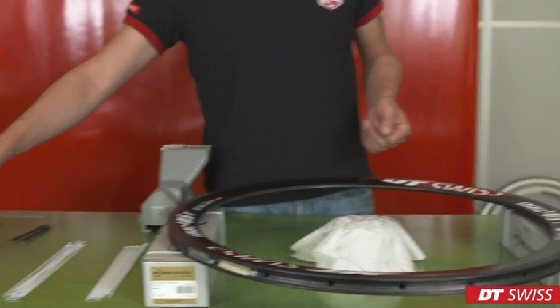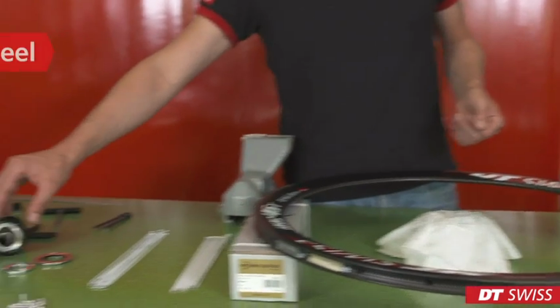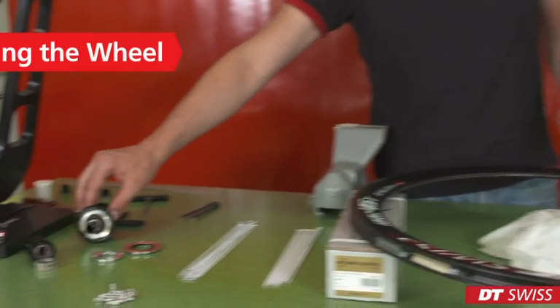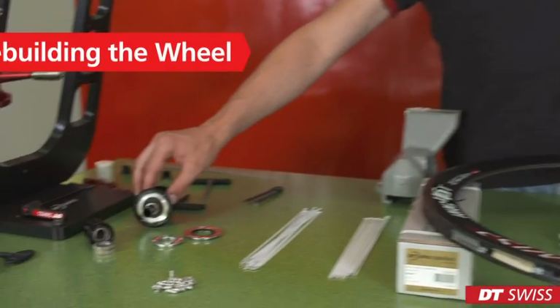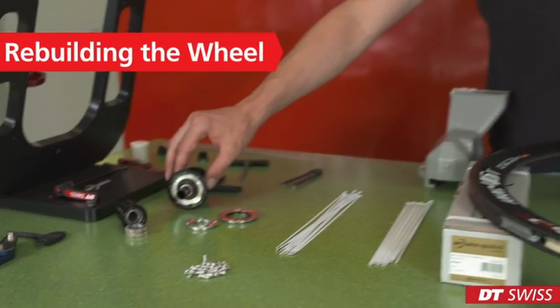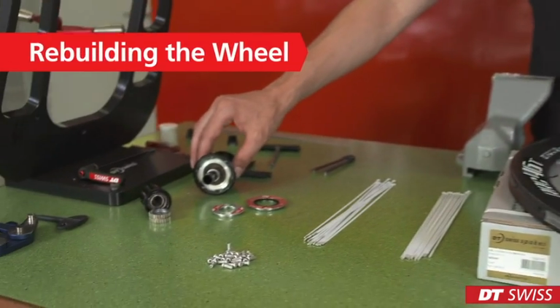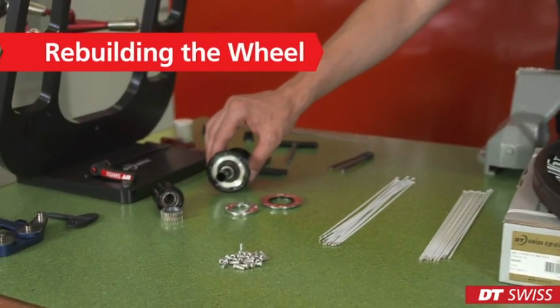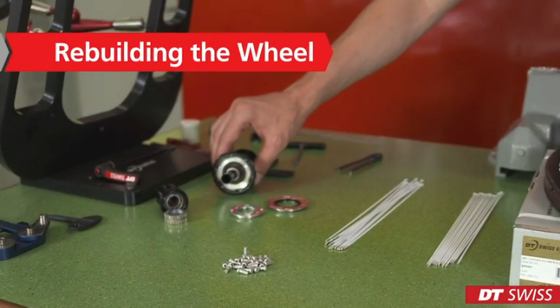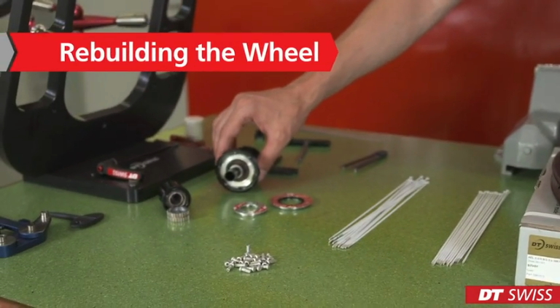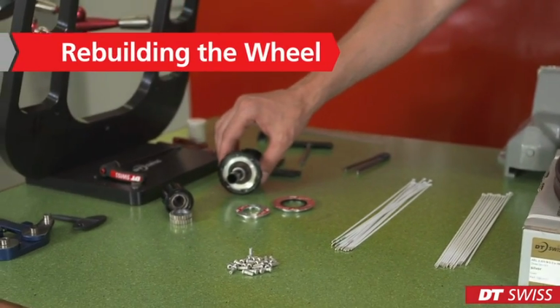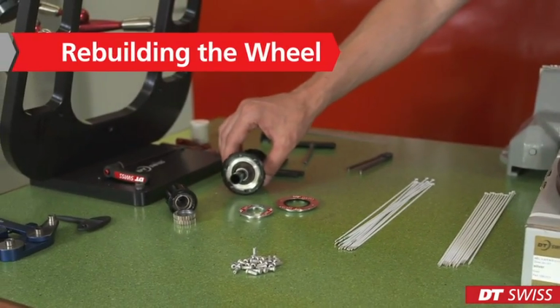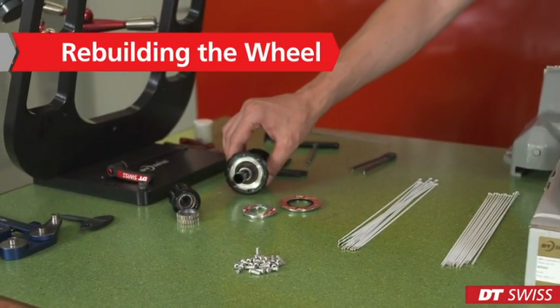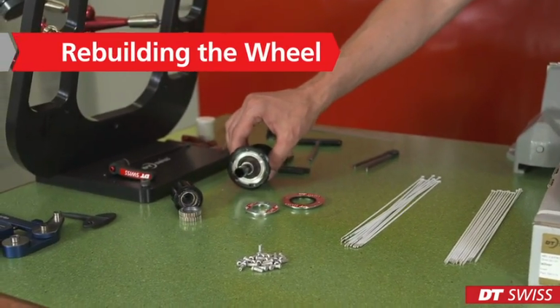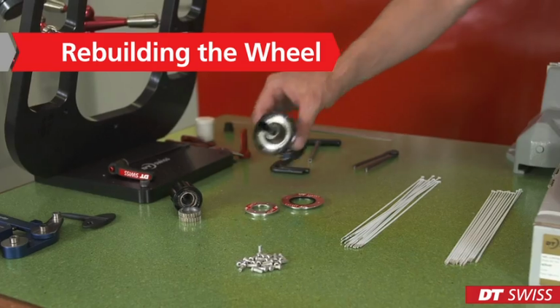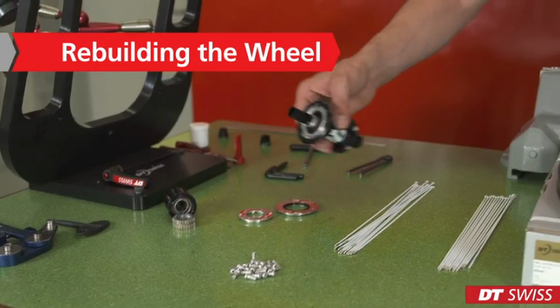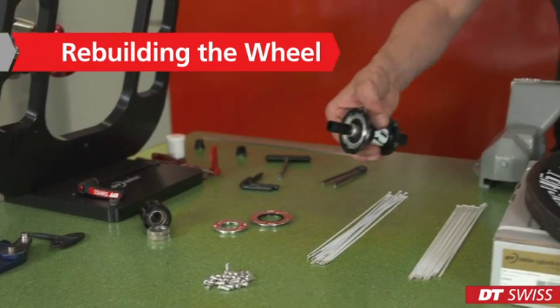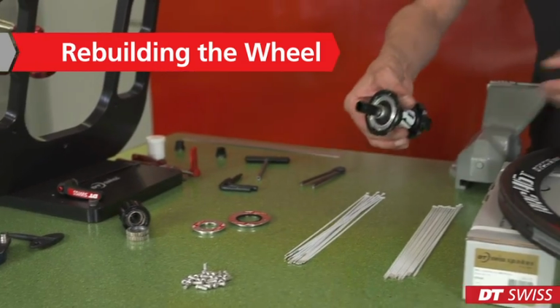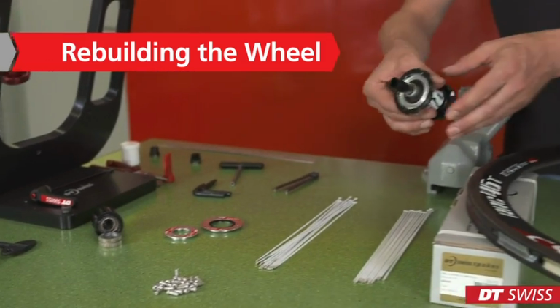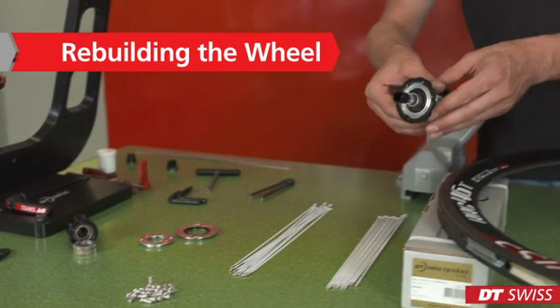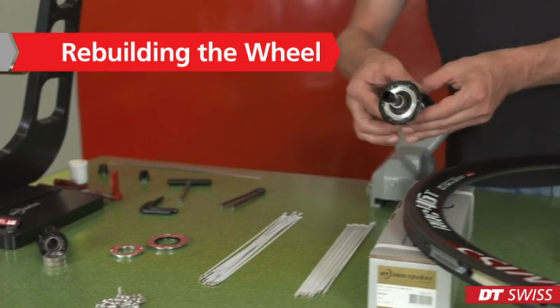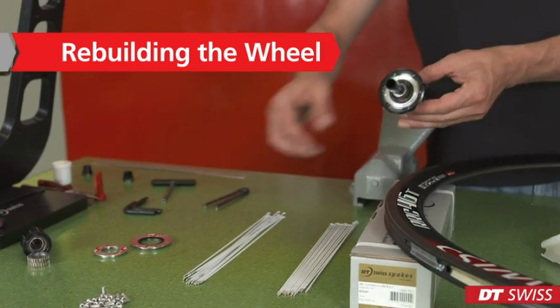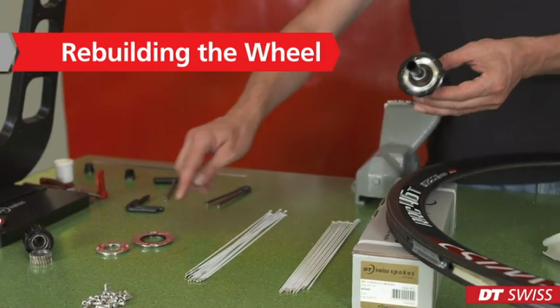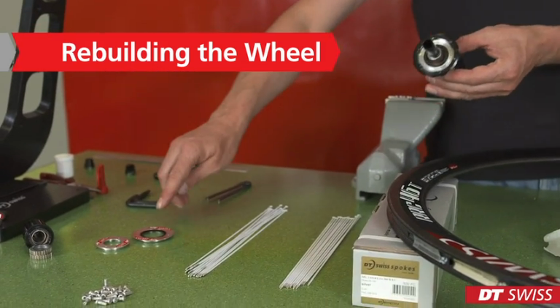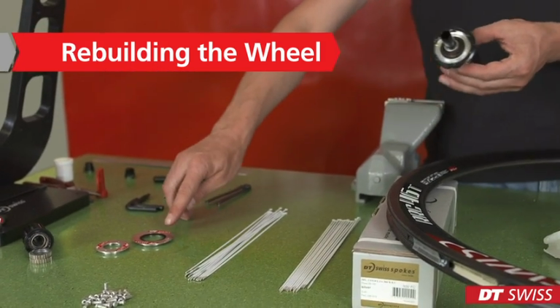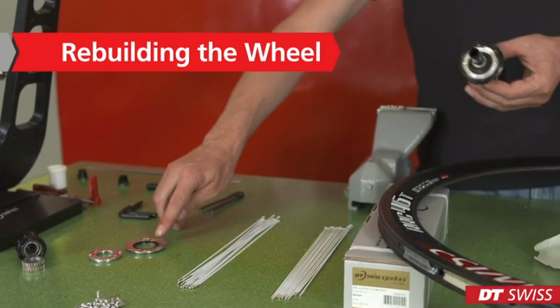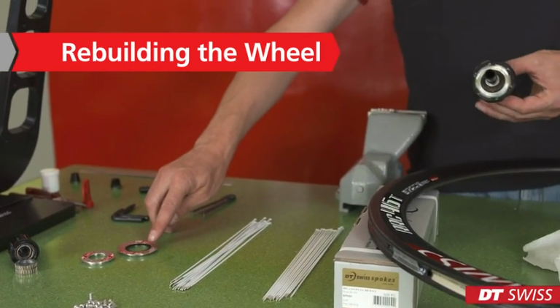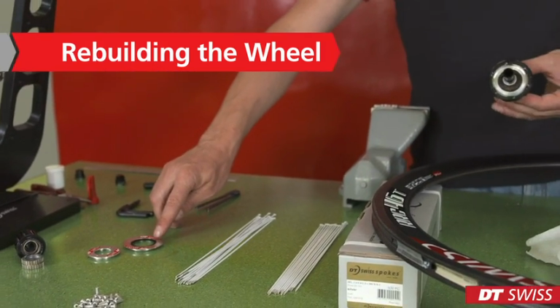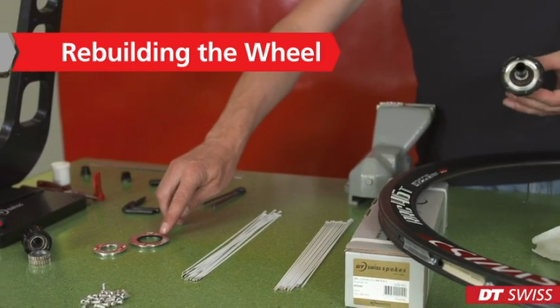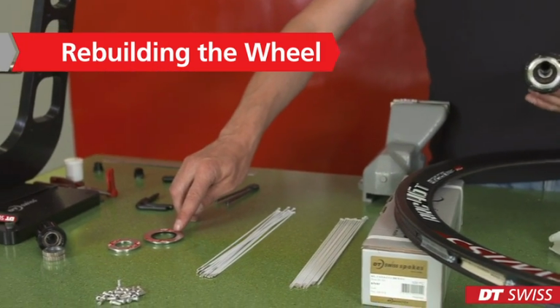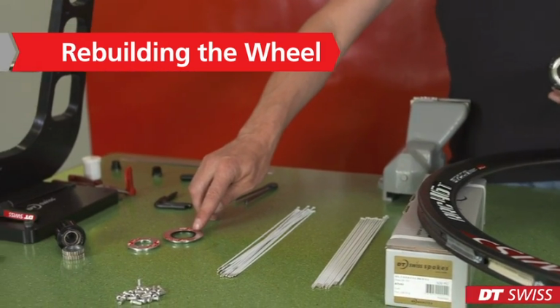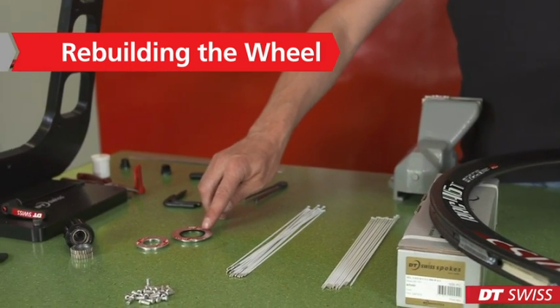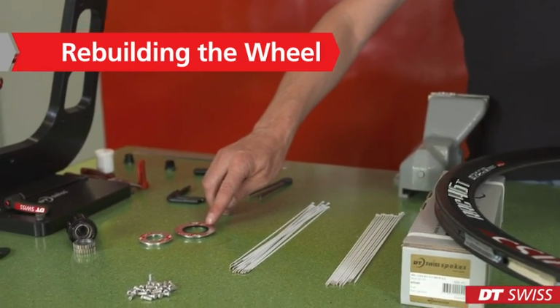Before we can start, we have to dismount the silver aluminum disc and the rotor.